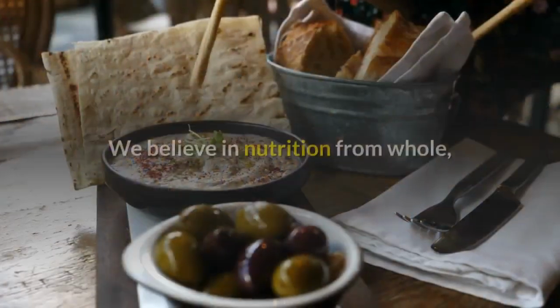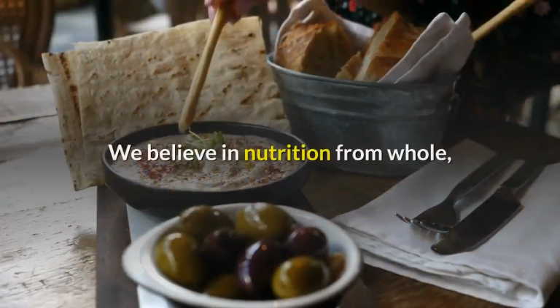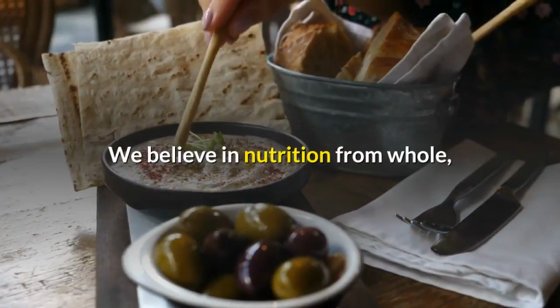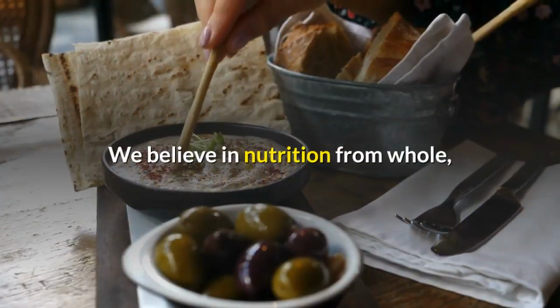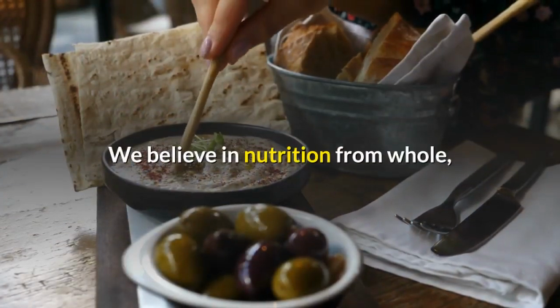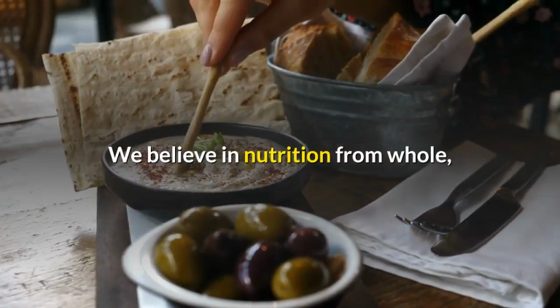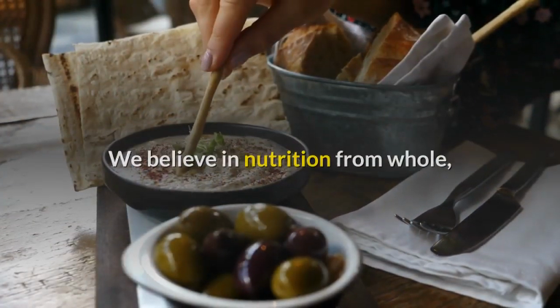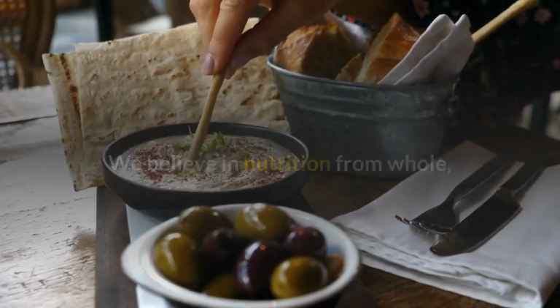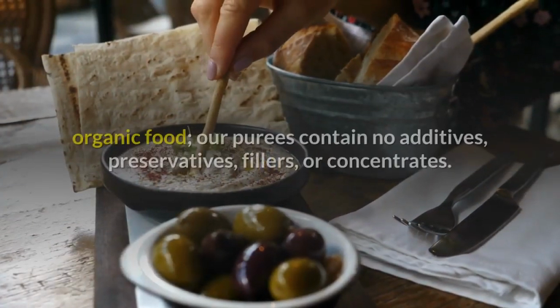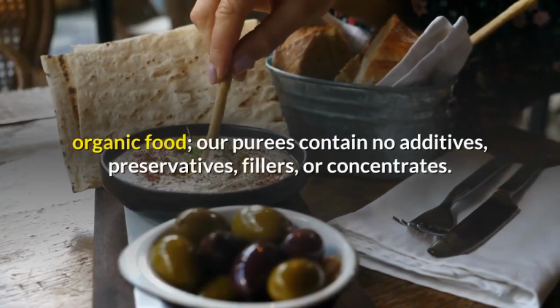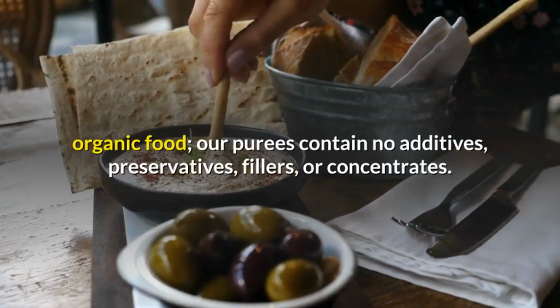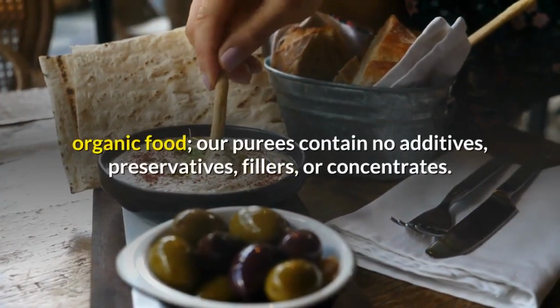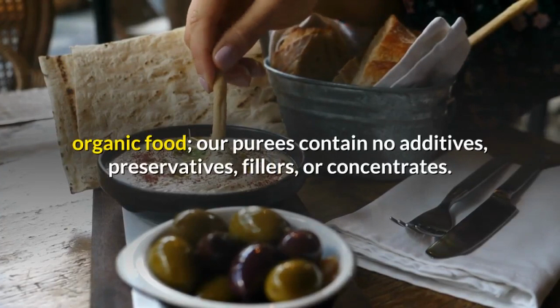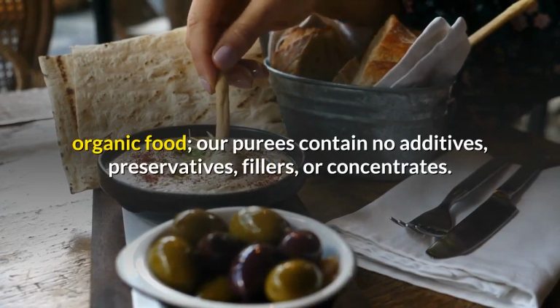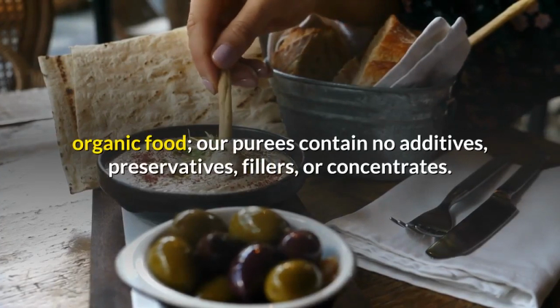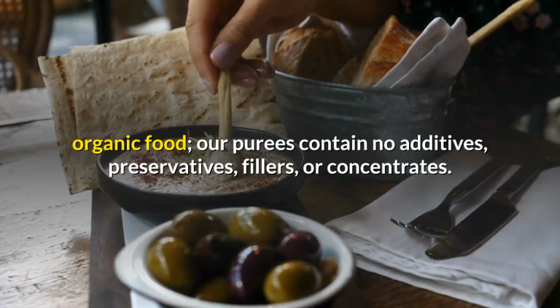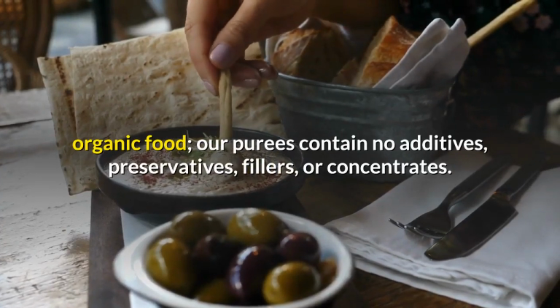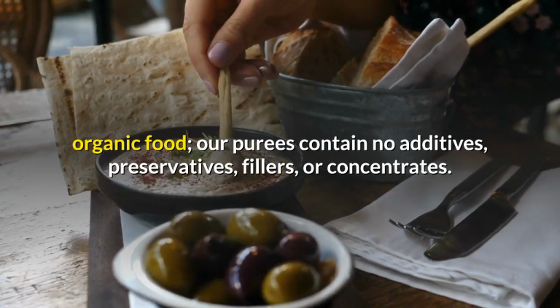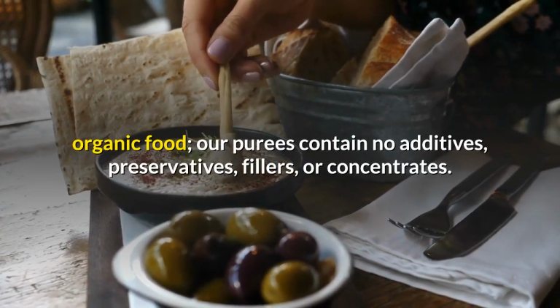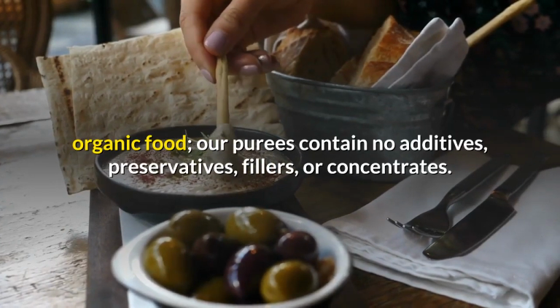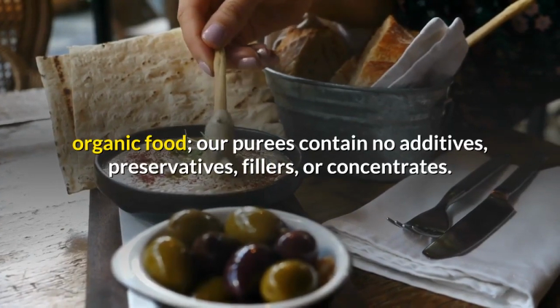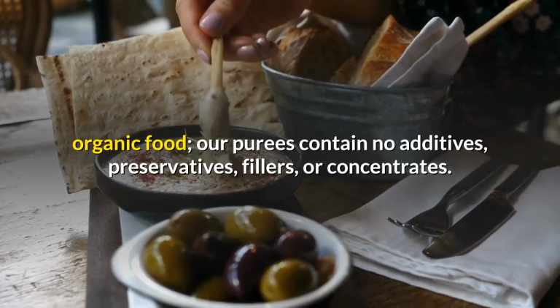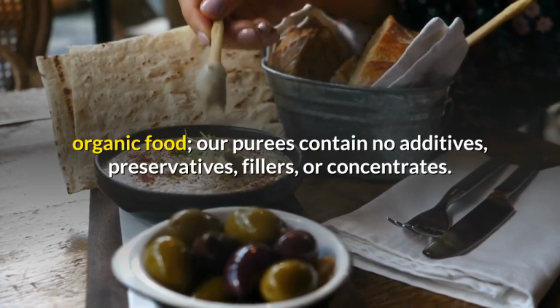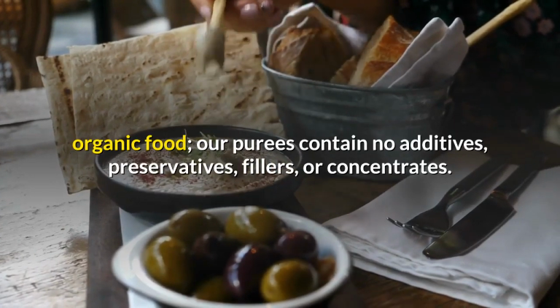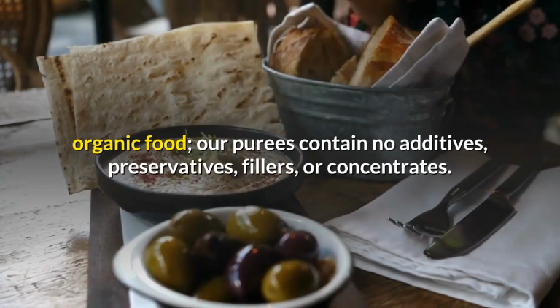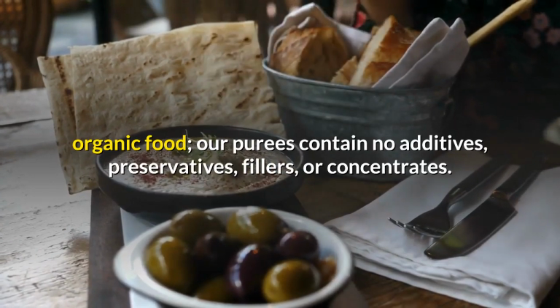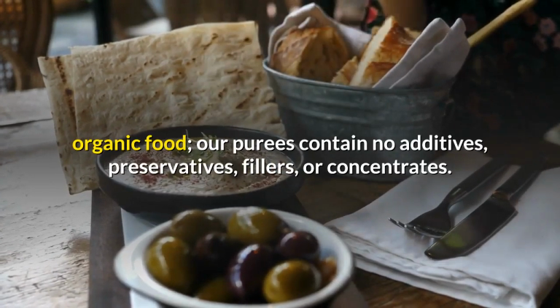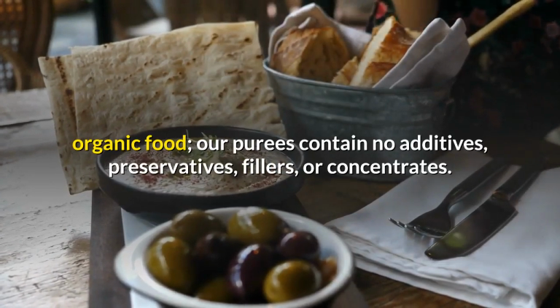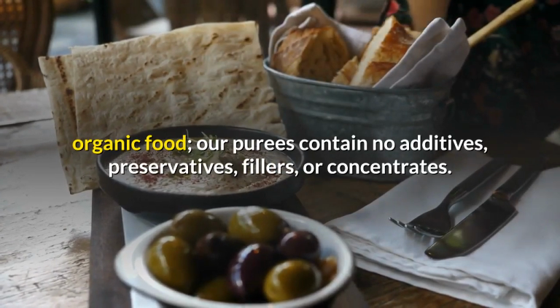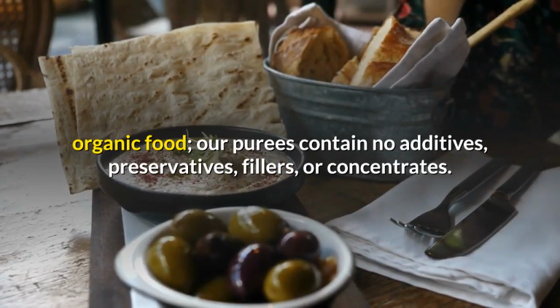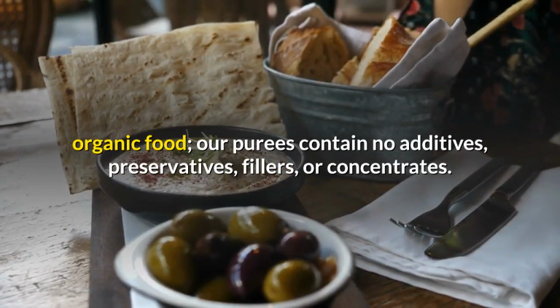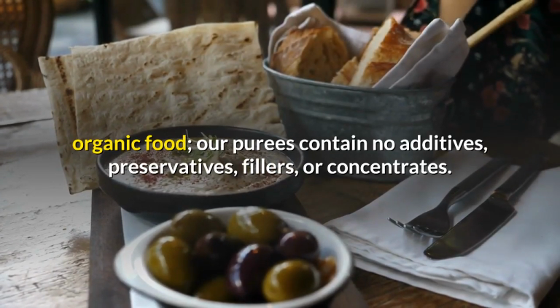We believe in nutrition from whole organic food. Our purees contain no additives, preservatives, fillers, or concentrates.